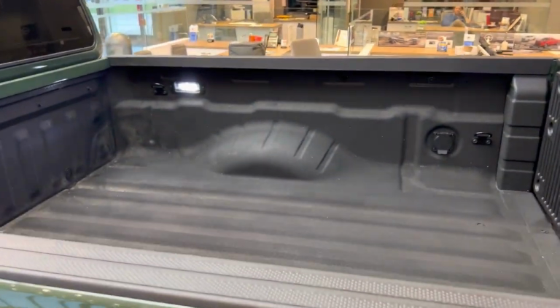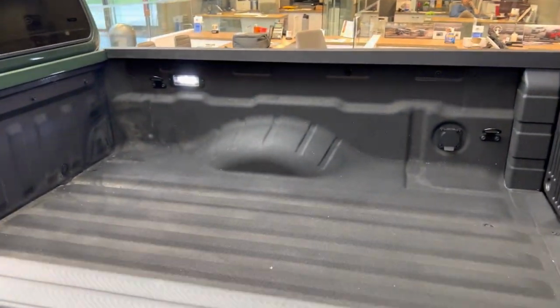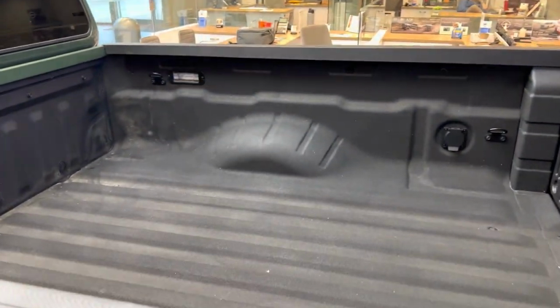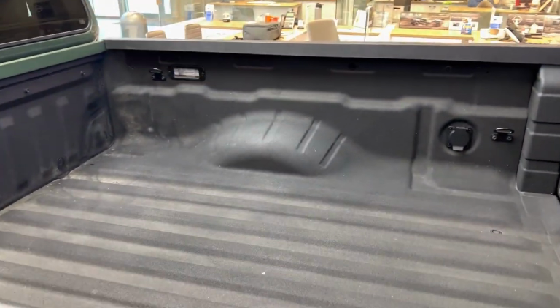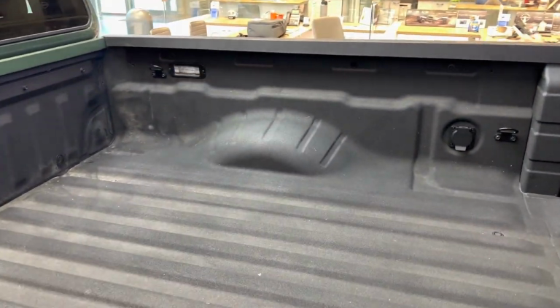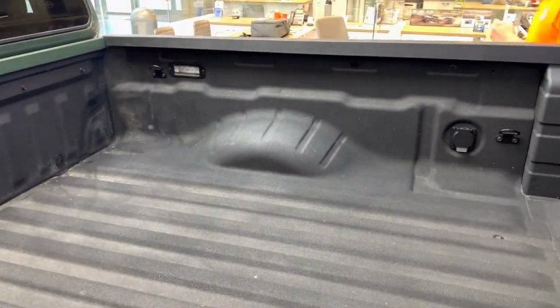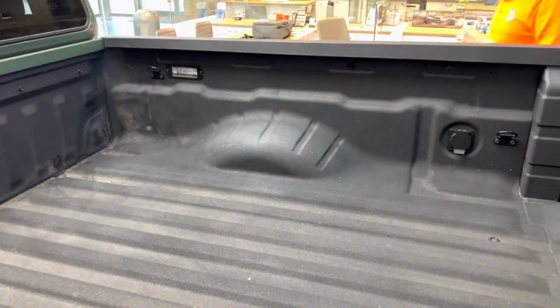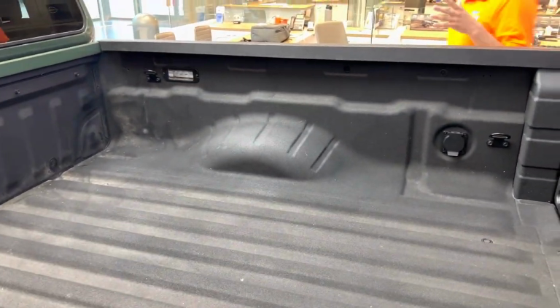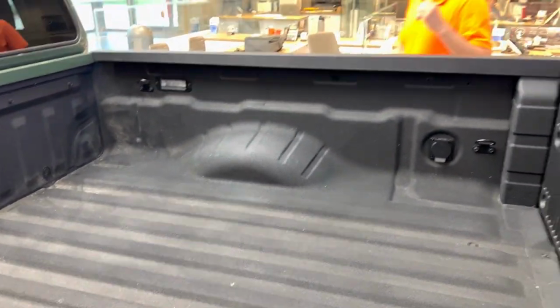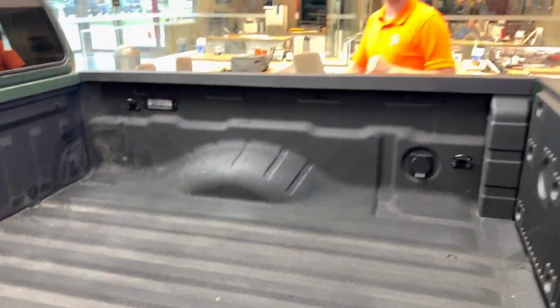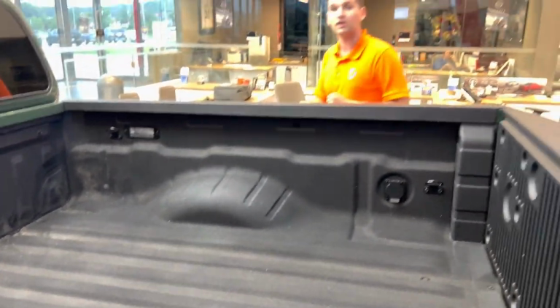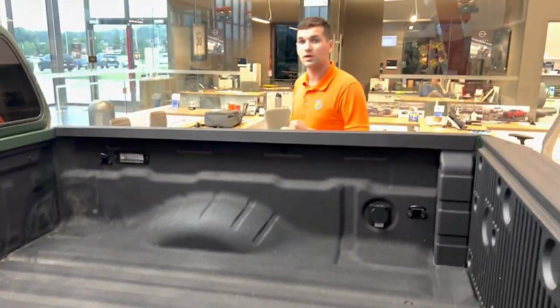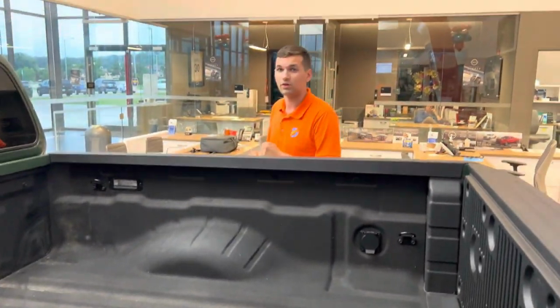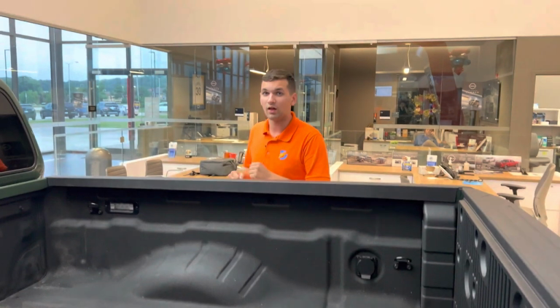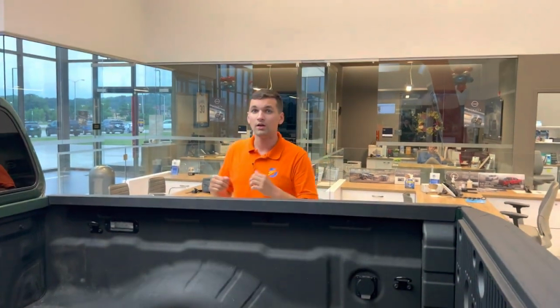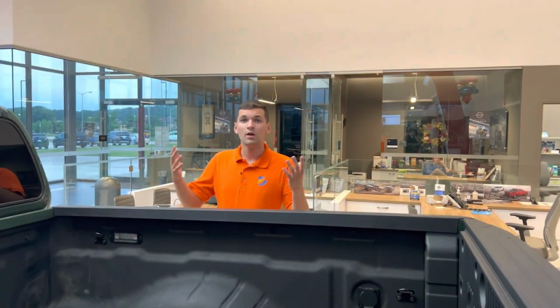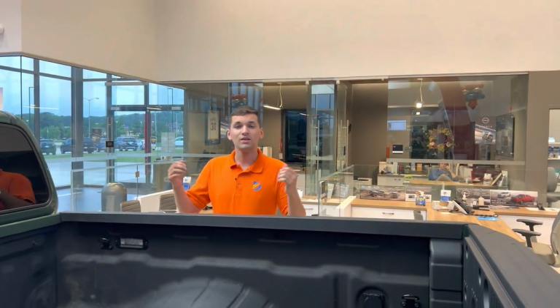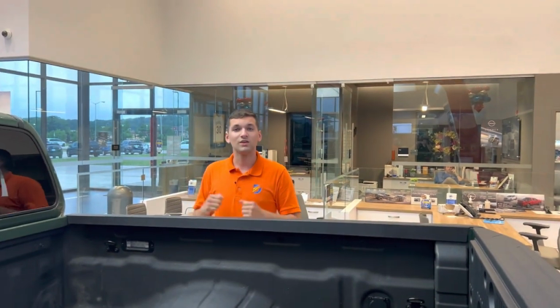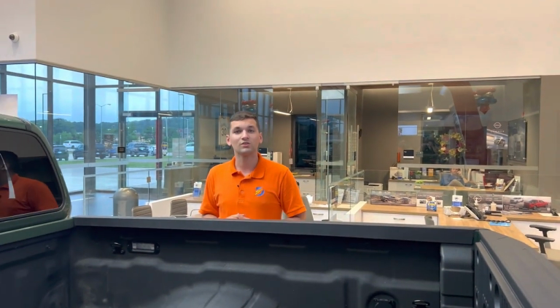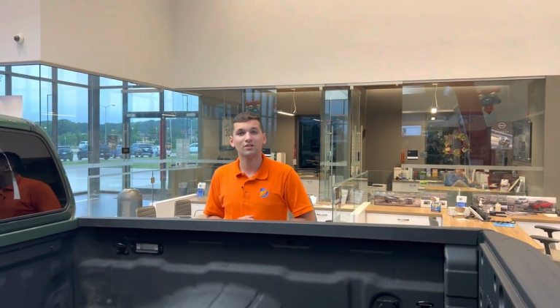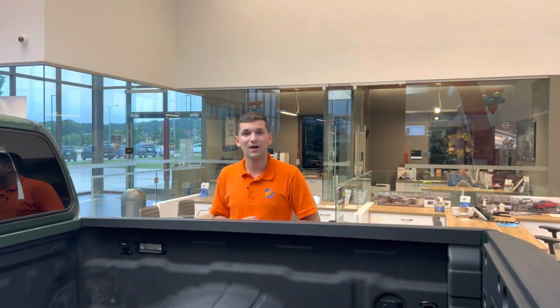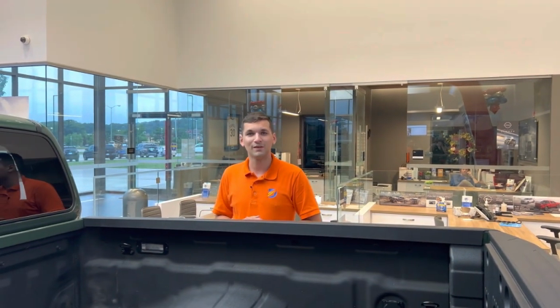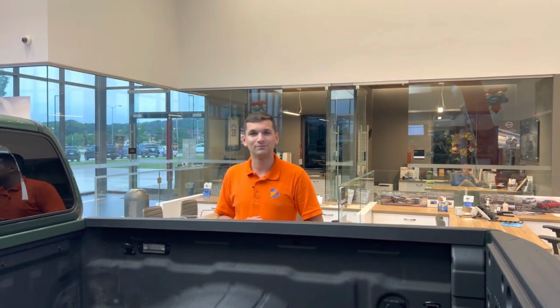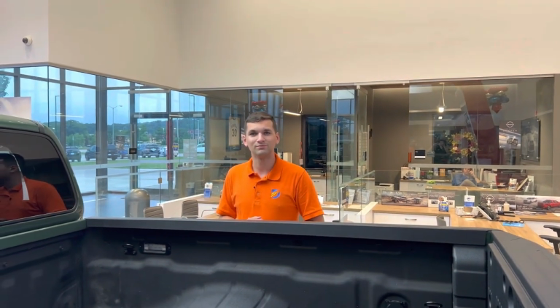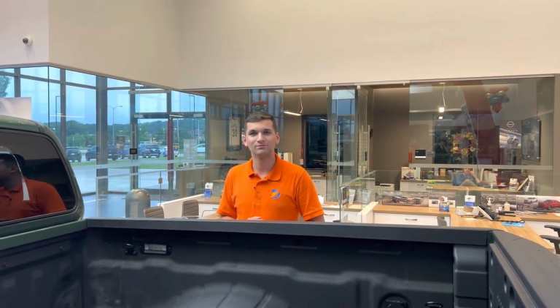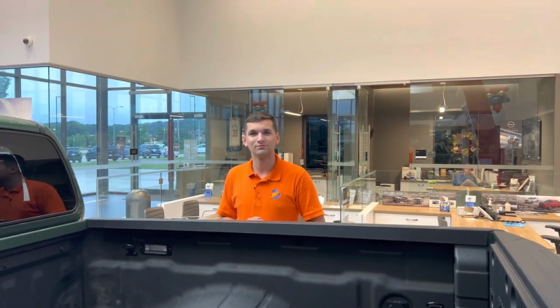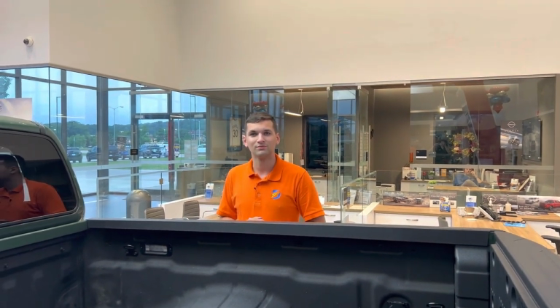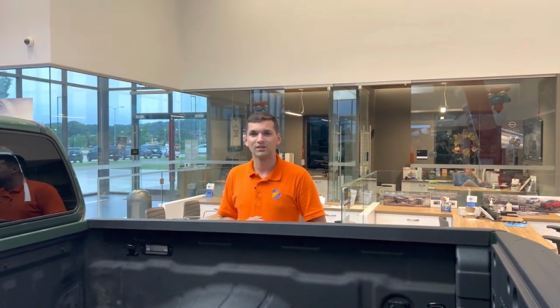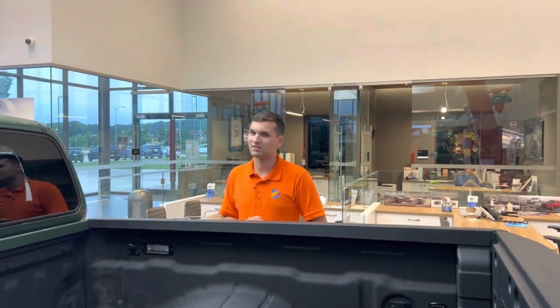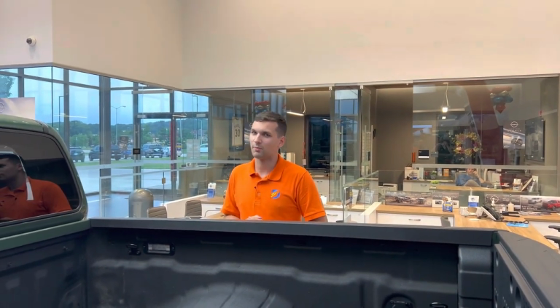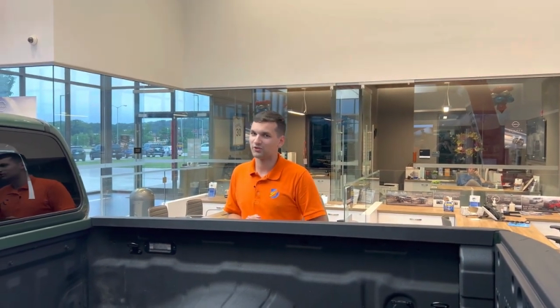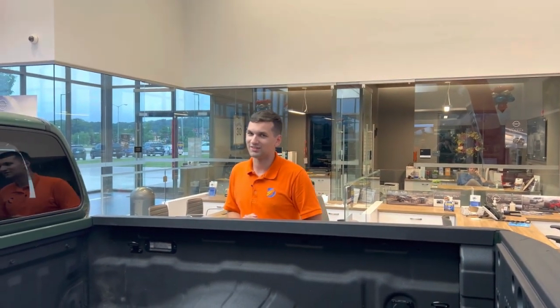If you guys have any questions about this or any other models we have on our lot, please give us a call or stop in. See my boy Chrissy.